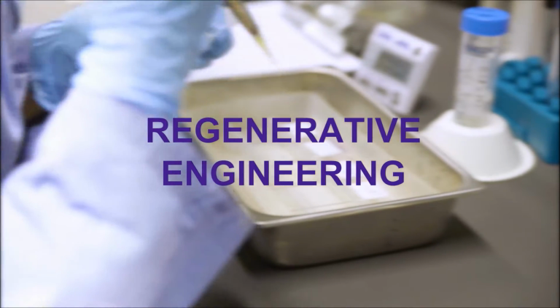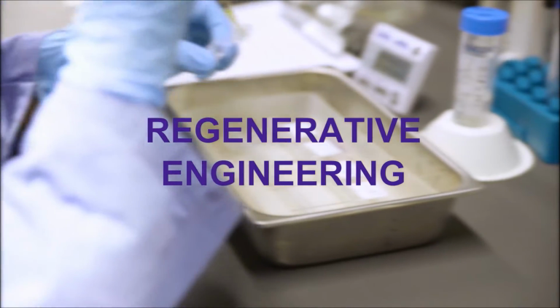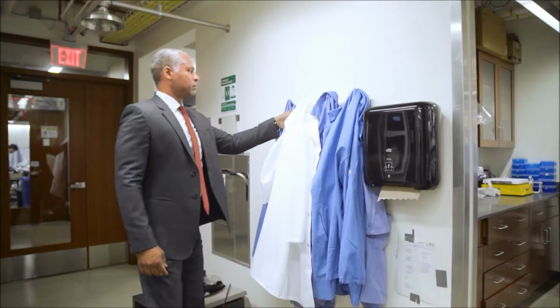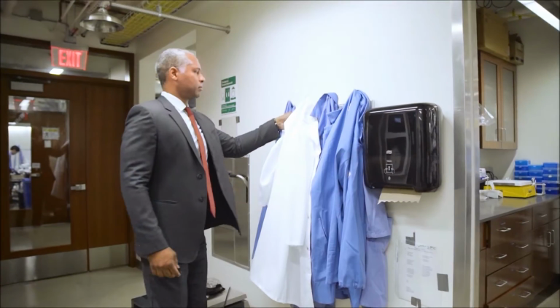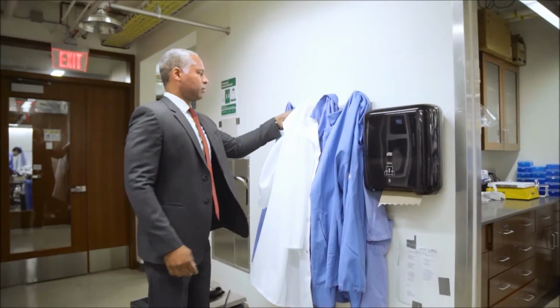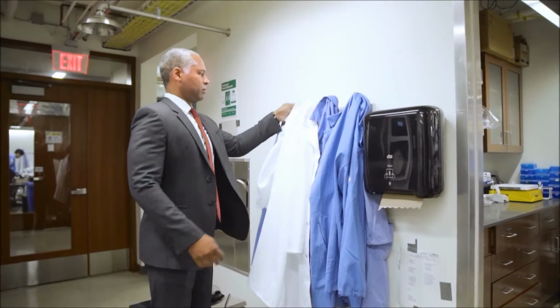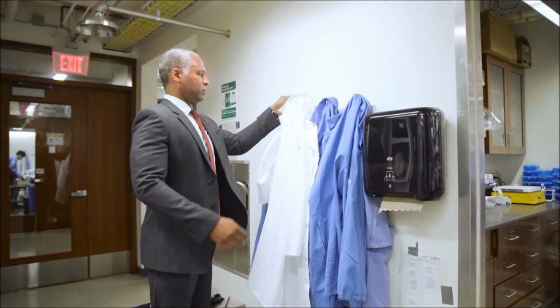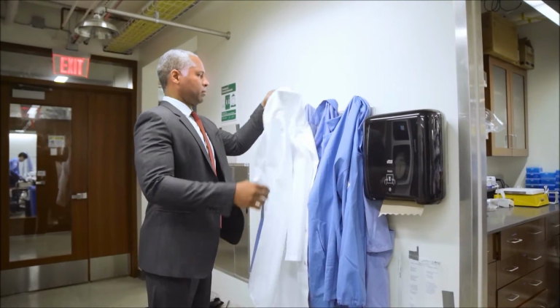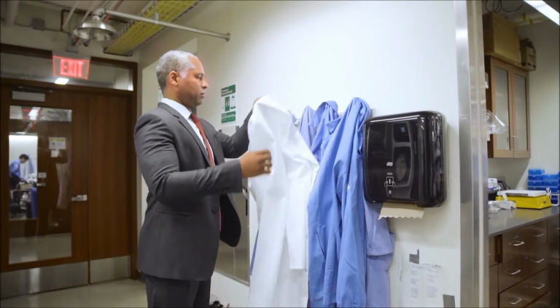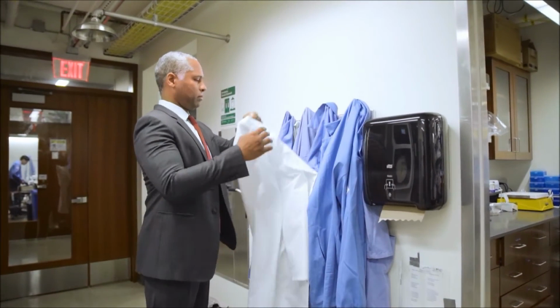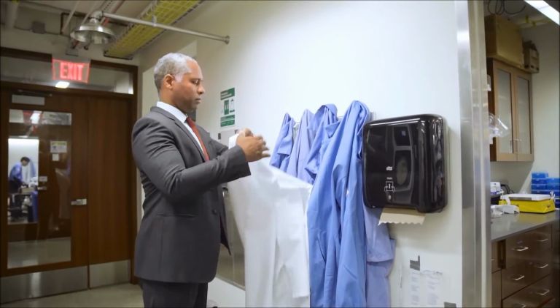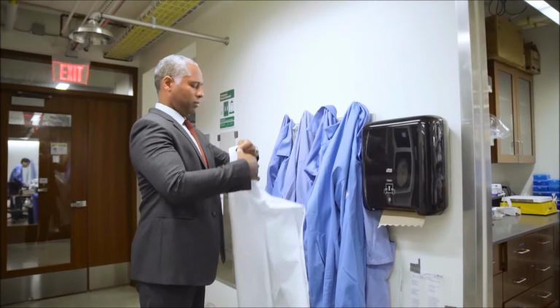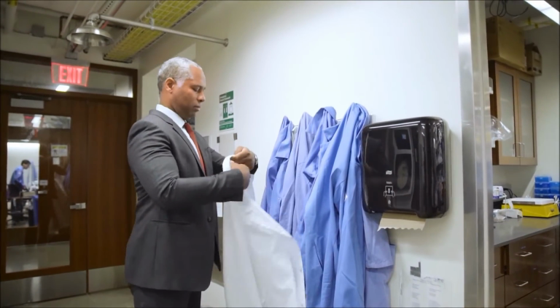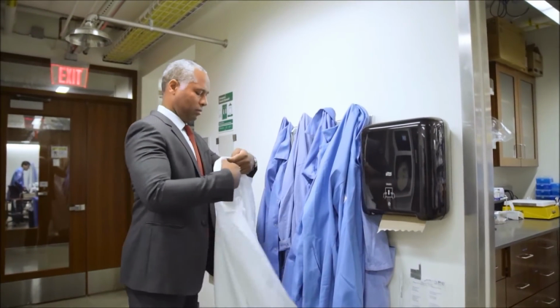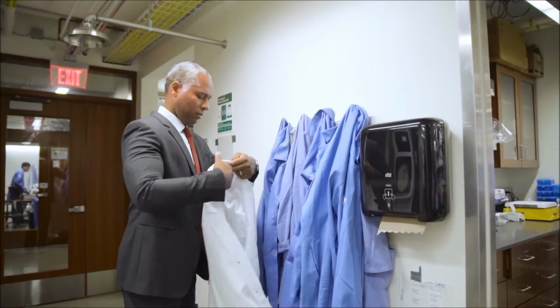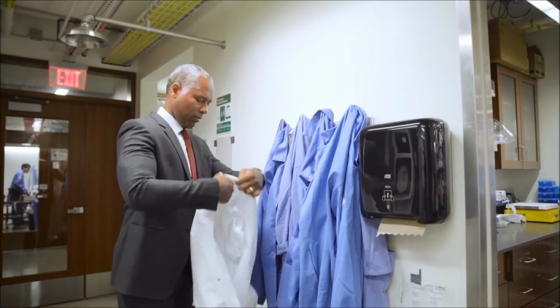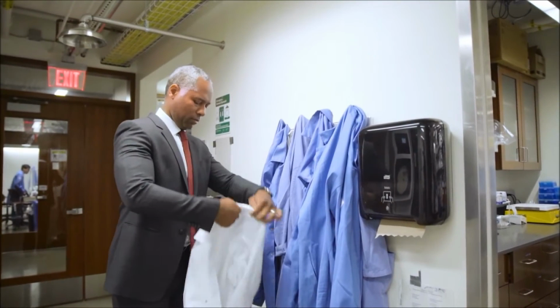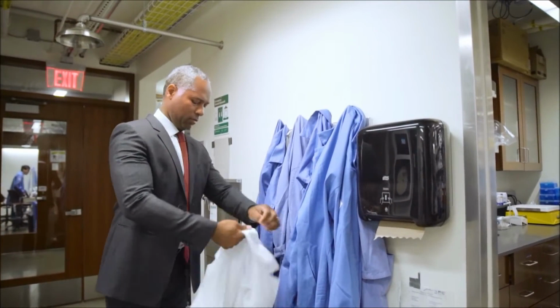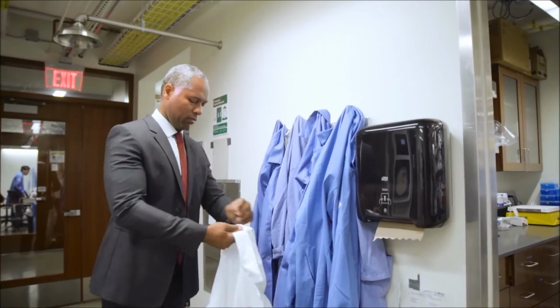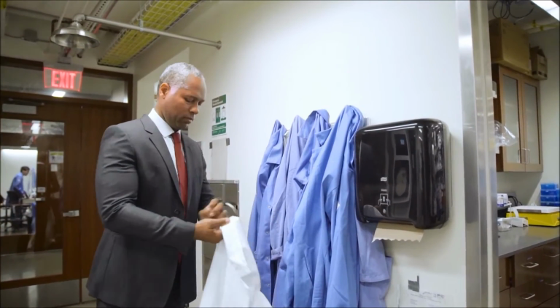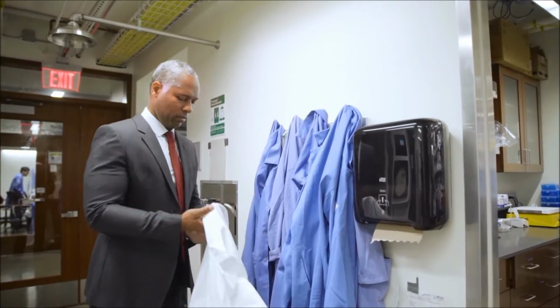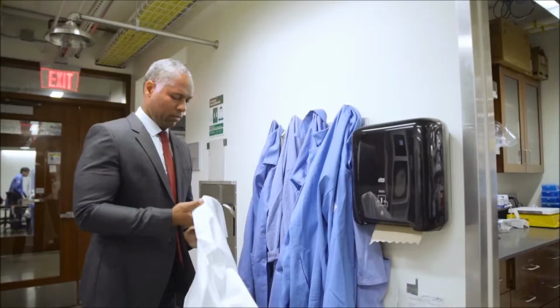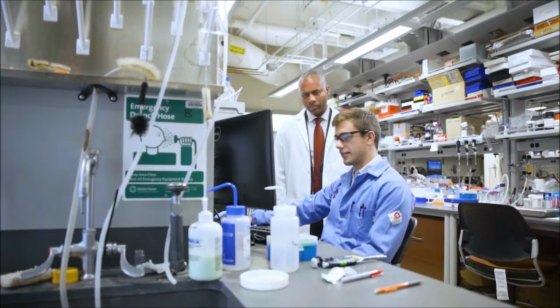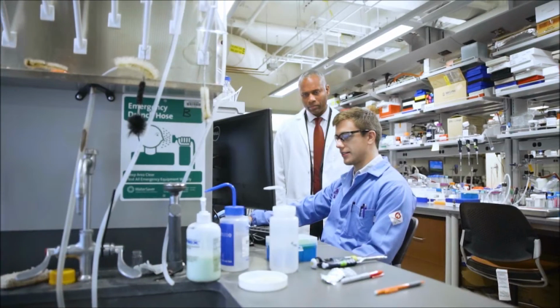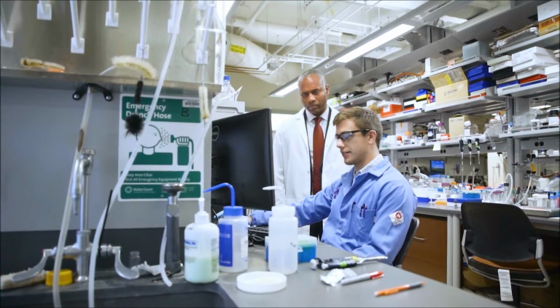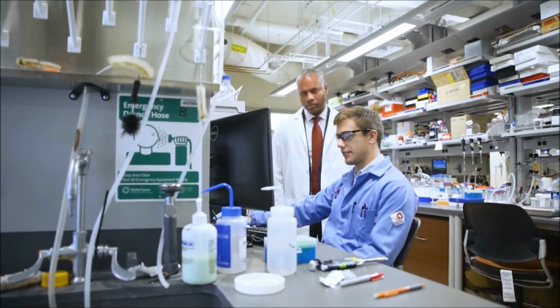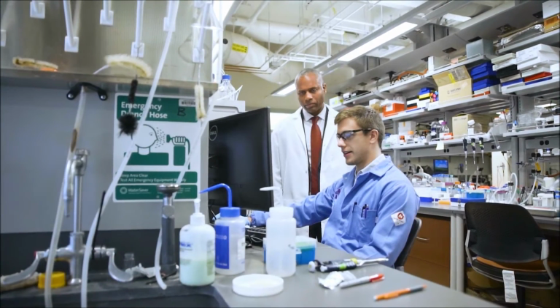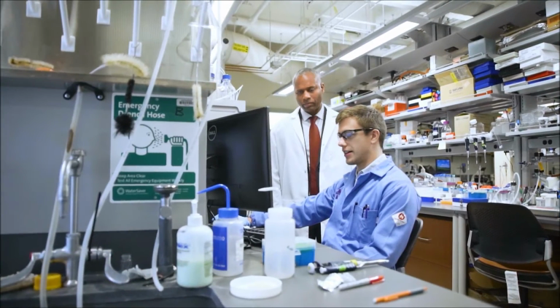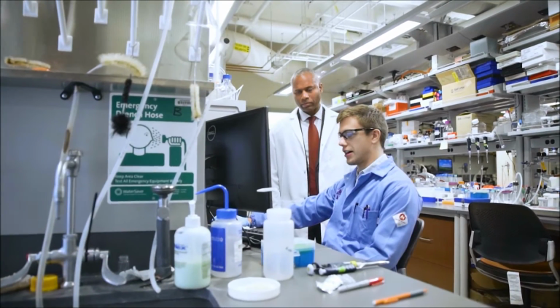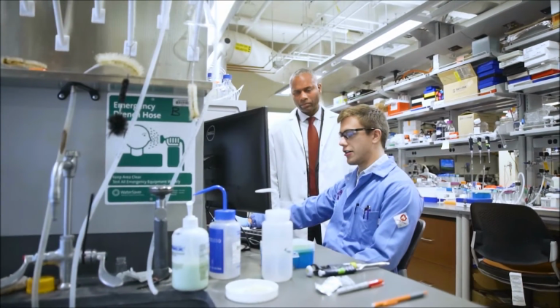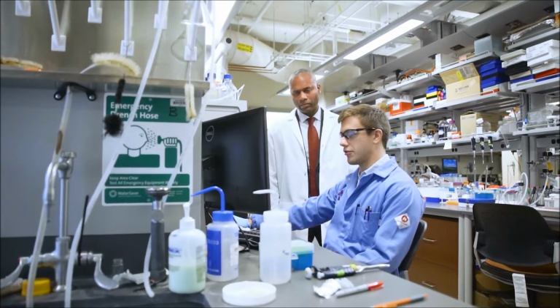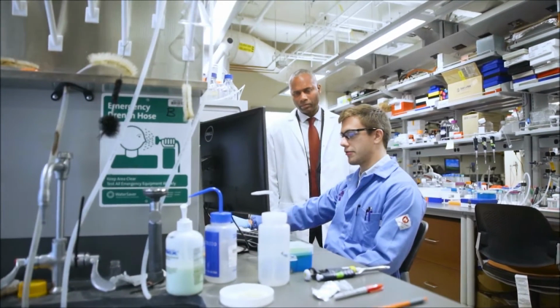Dr. Guillermo Muir is leading a team of investigators that is at the forefront of this revolutionary research.